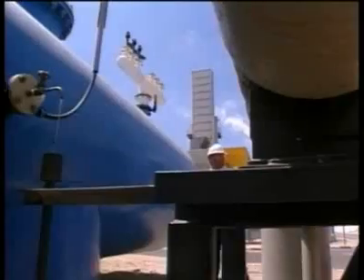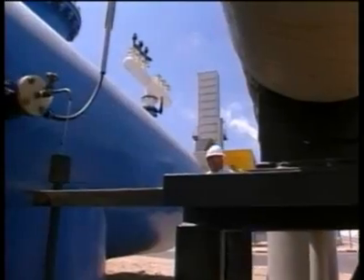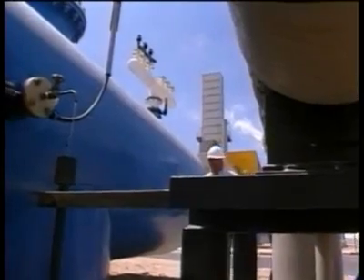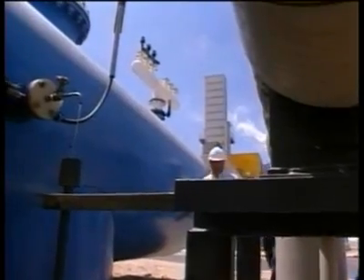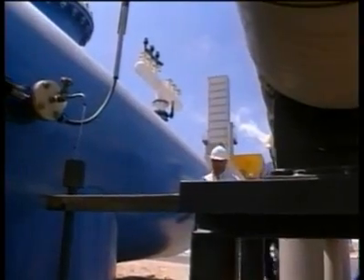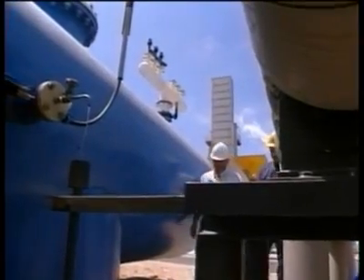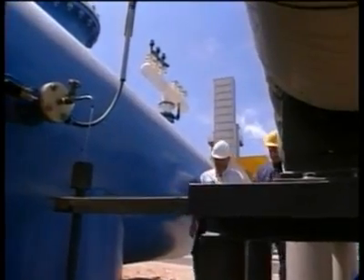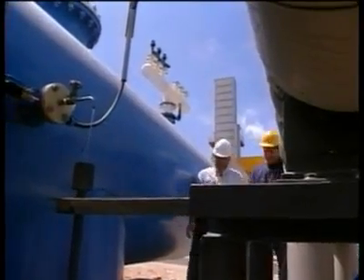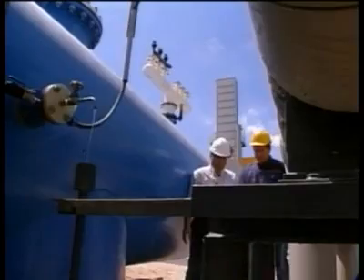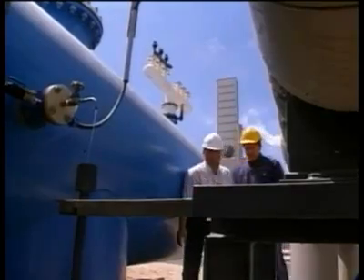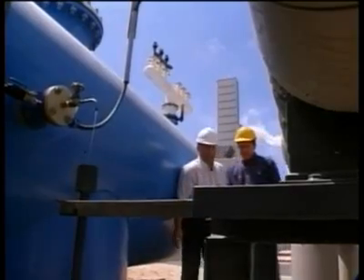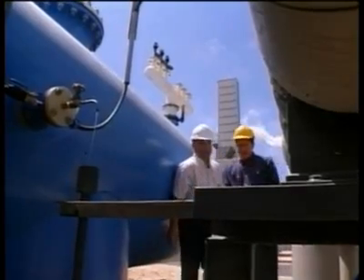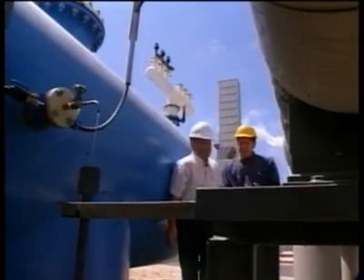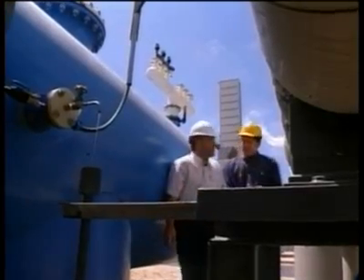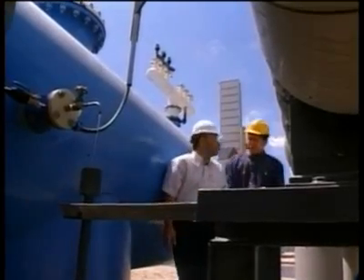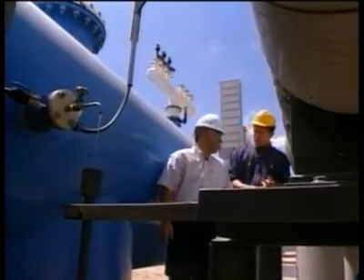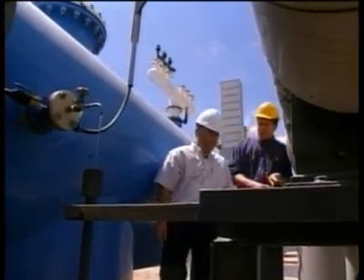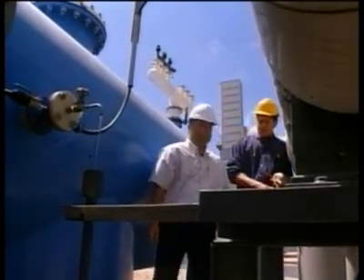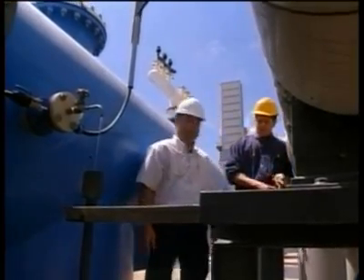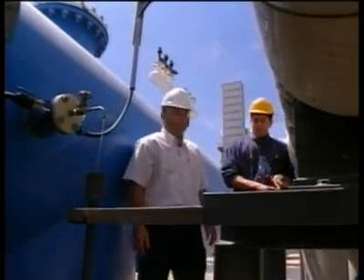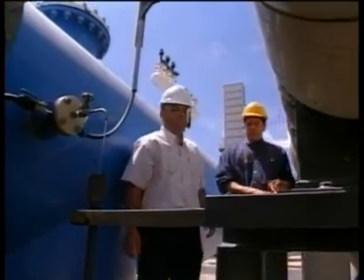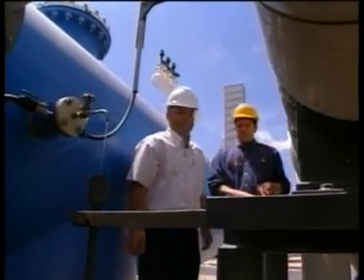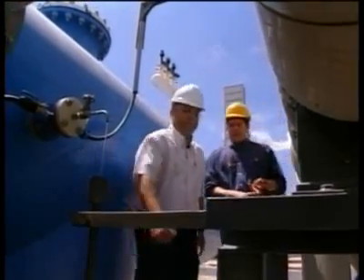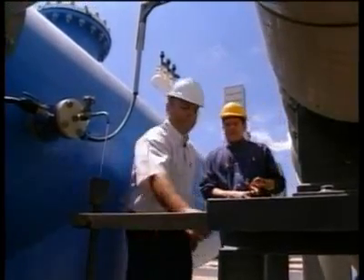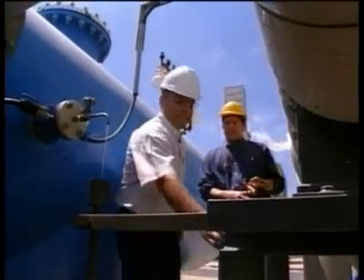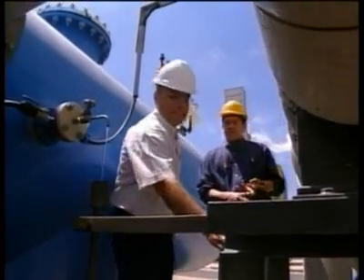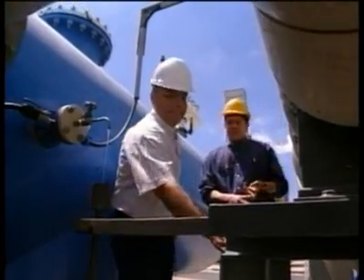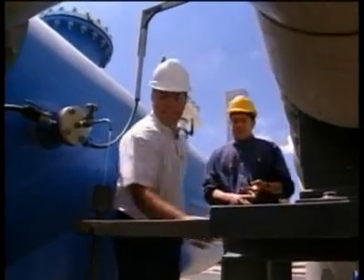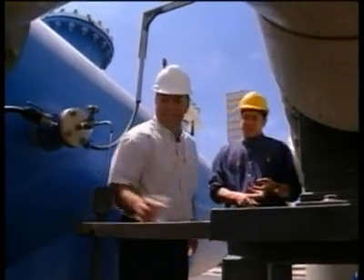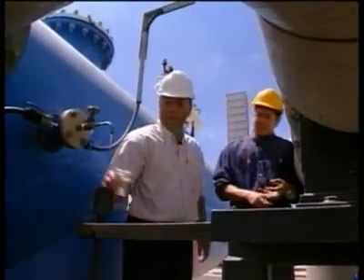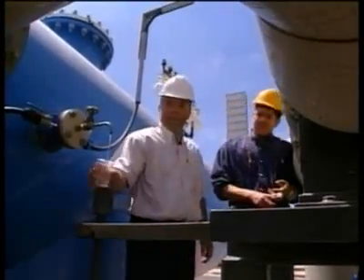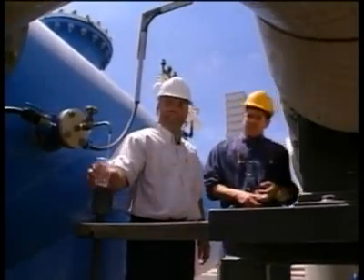As the production line ends, the salty water is dumped out to sea, the good stuff piped to Israeli households.